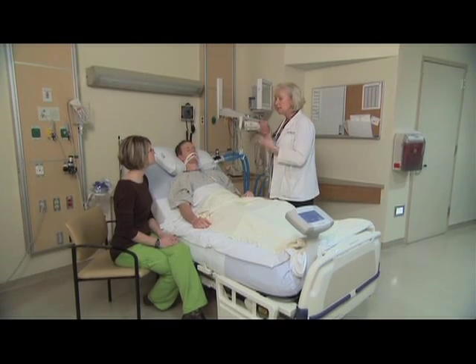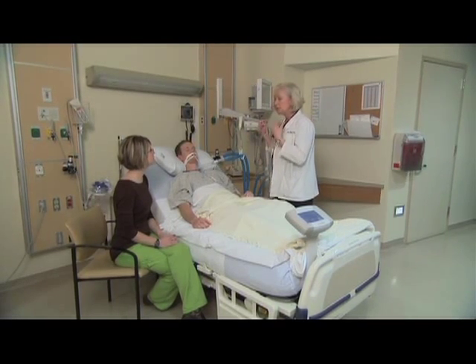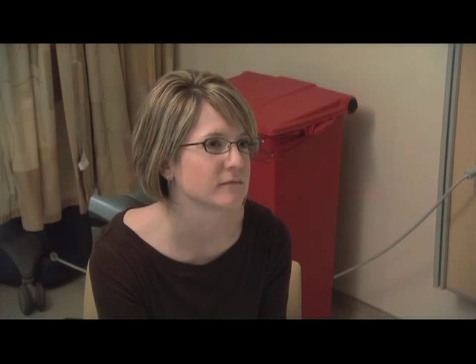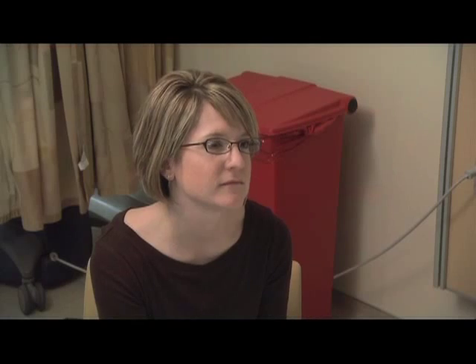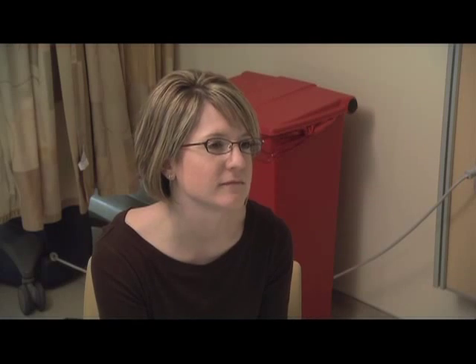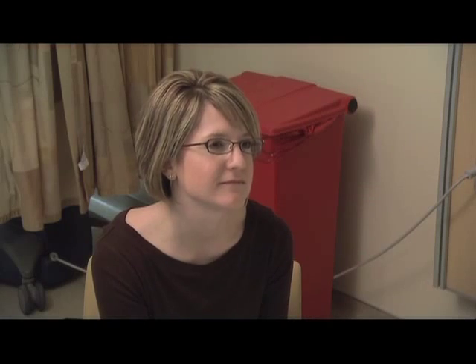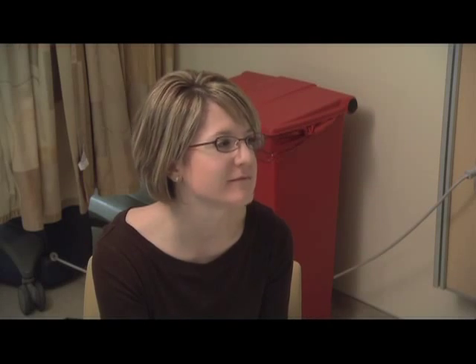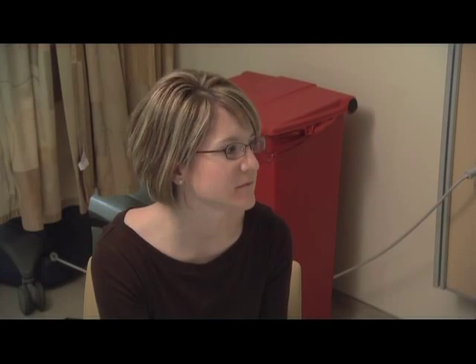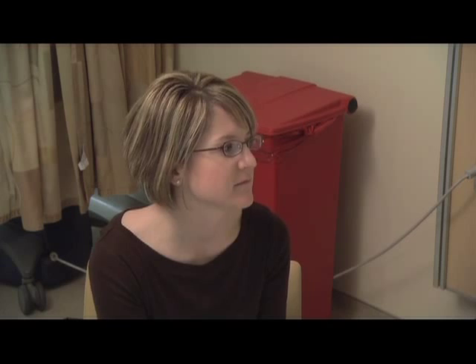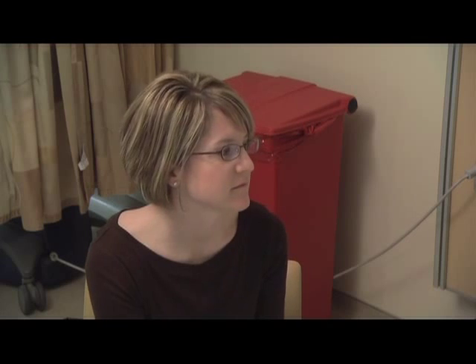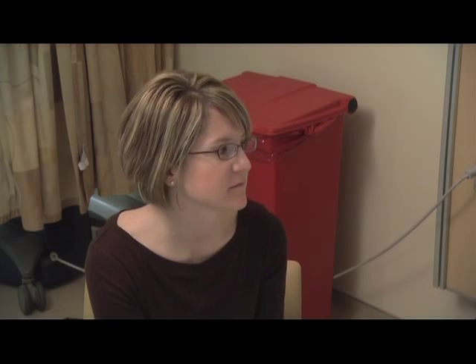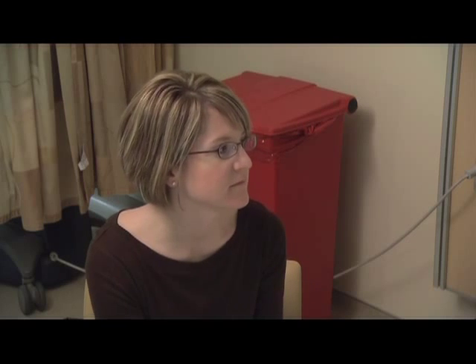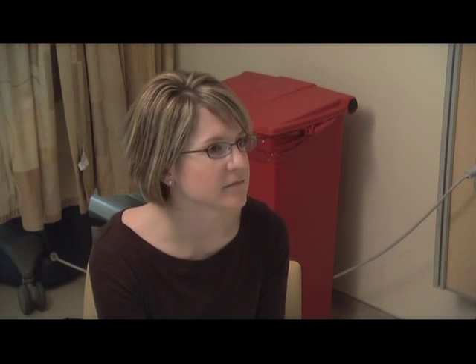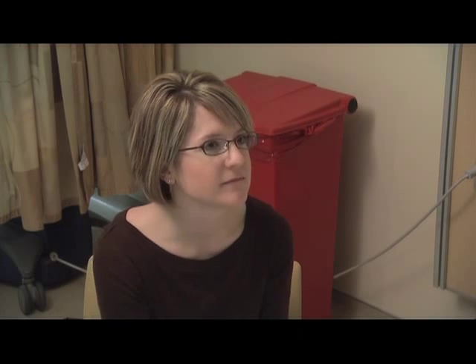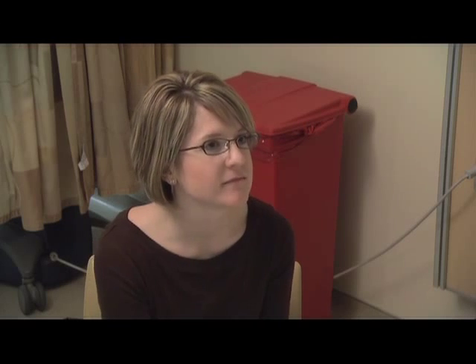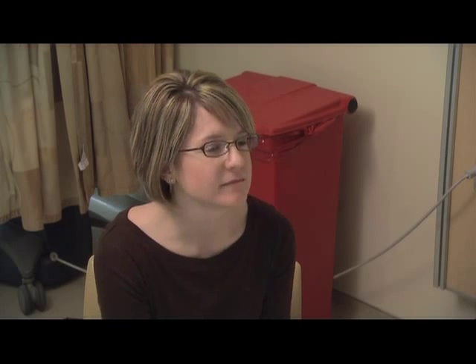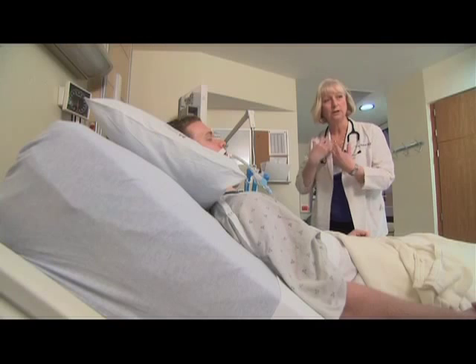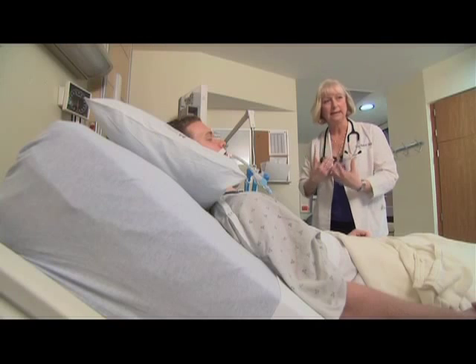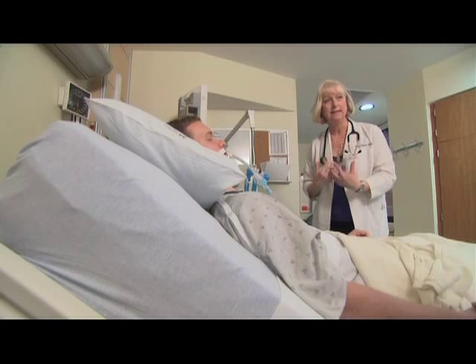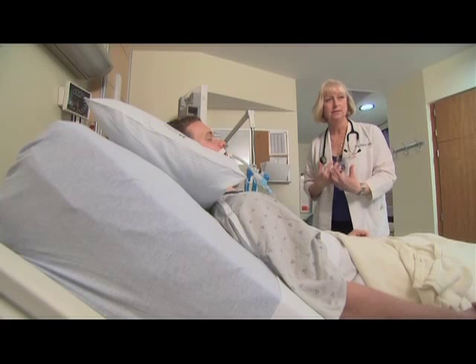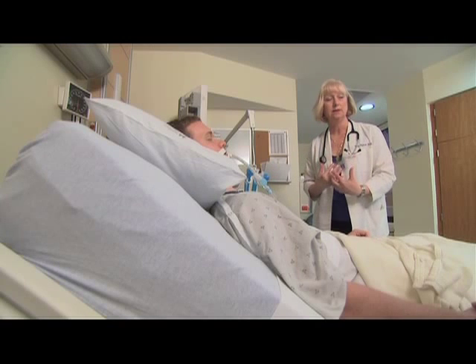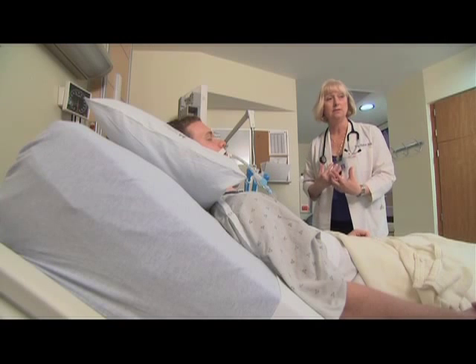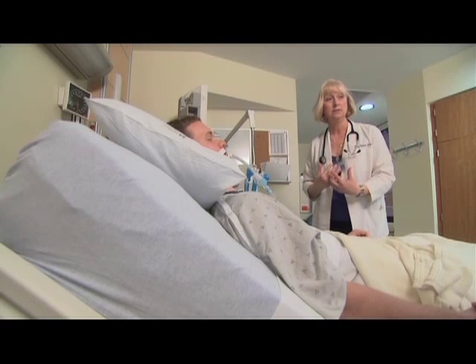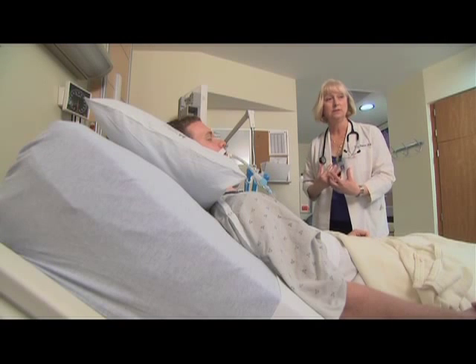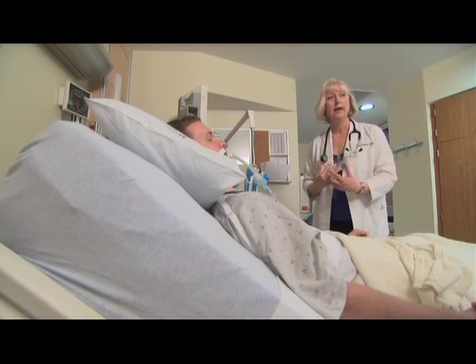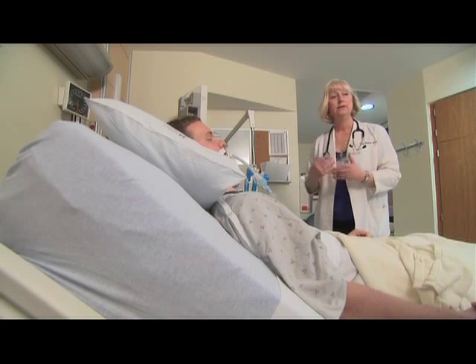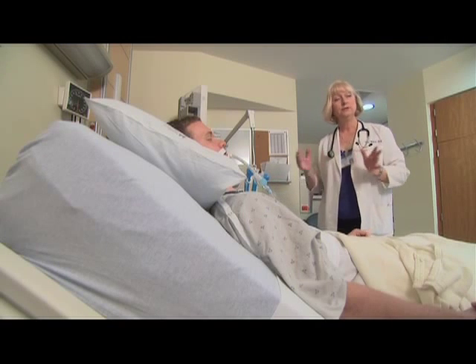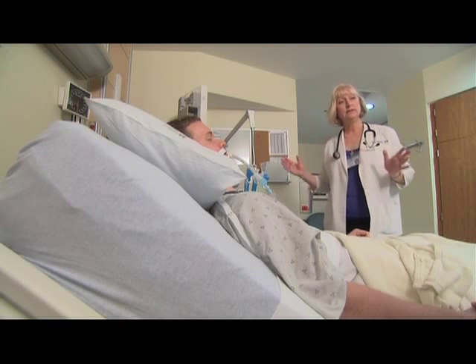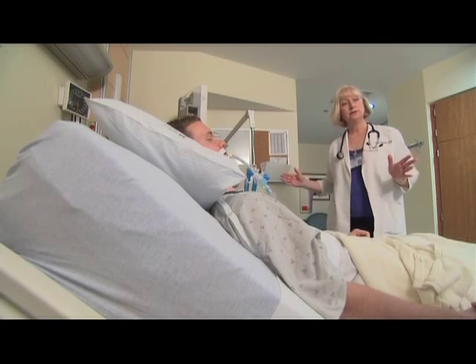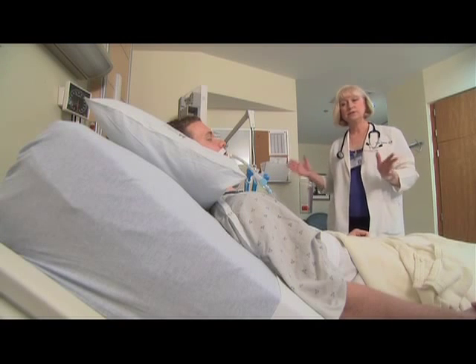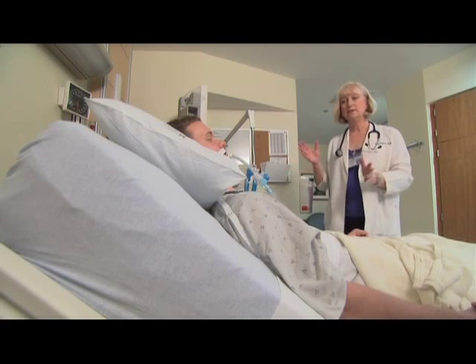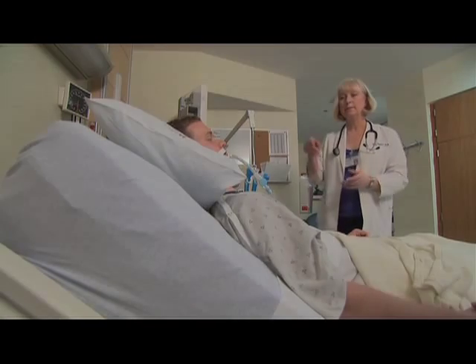Having someone you love on a ventilator can be difficult, but you can help by being aware of the risks and making sure hospital personnel take the appropriate precautions.